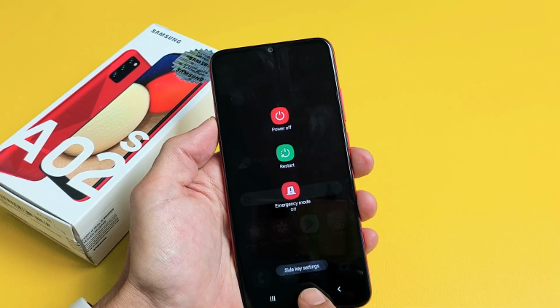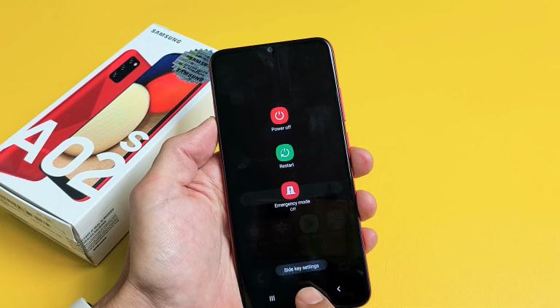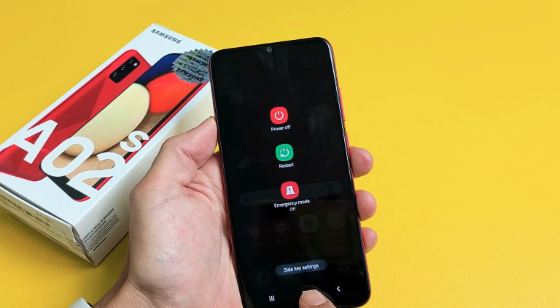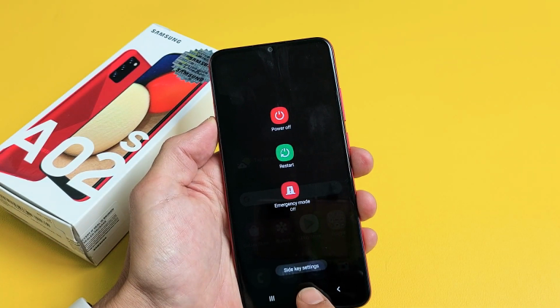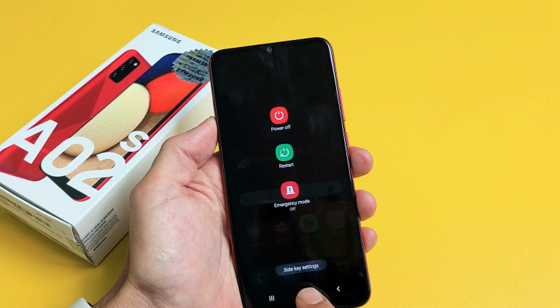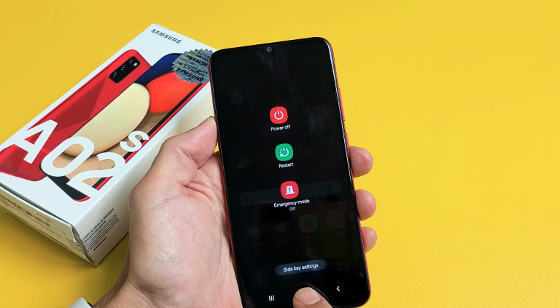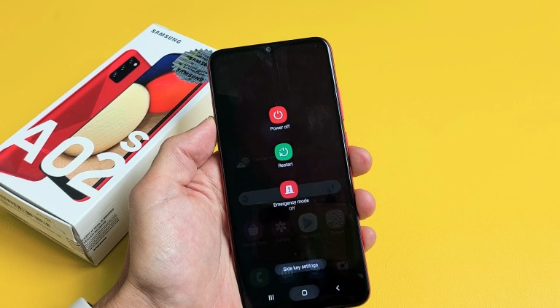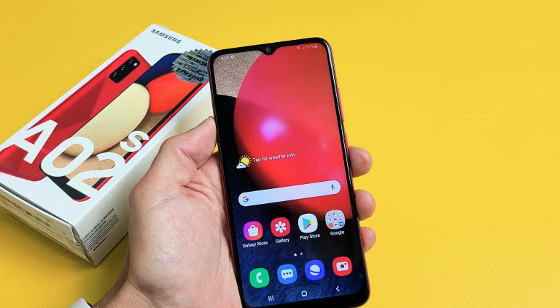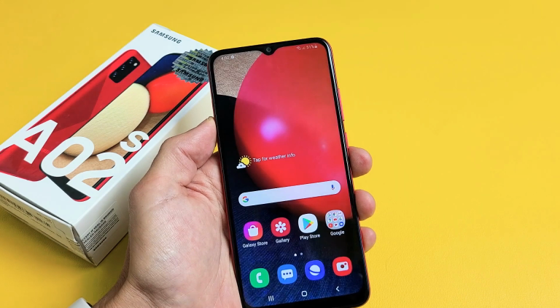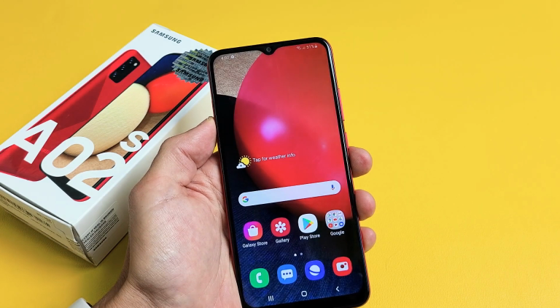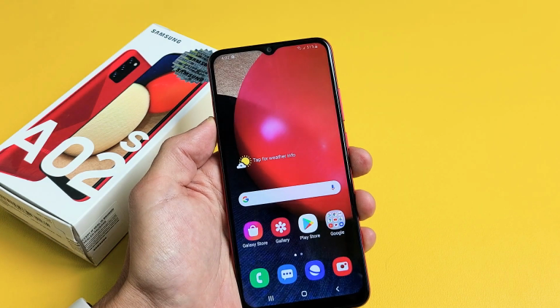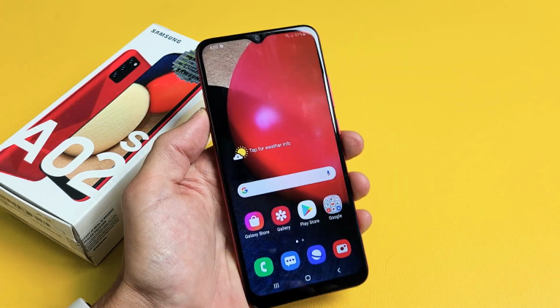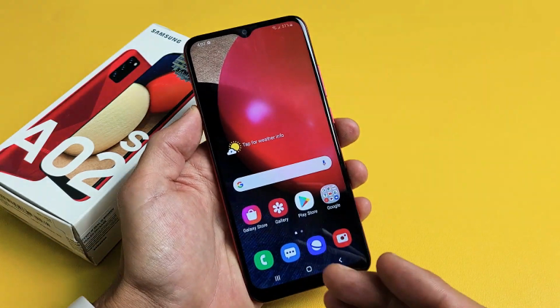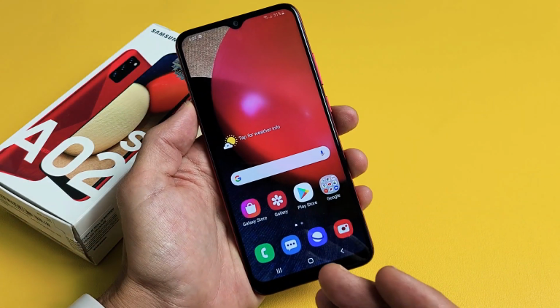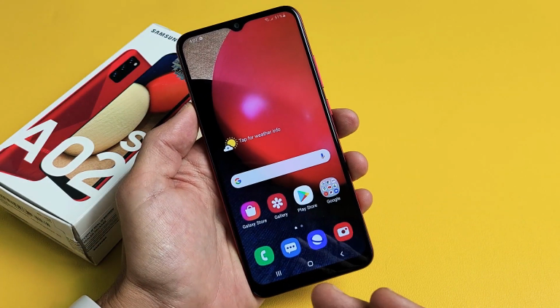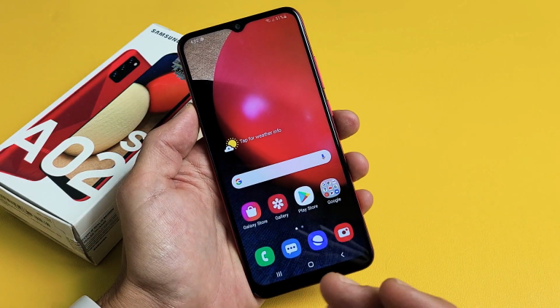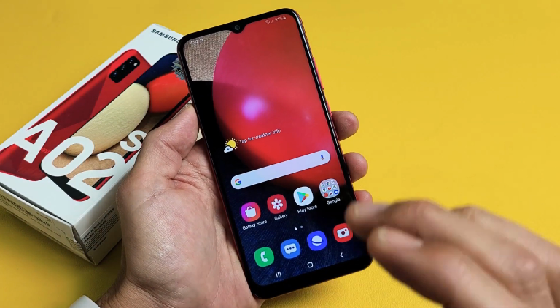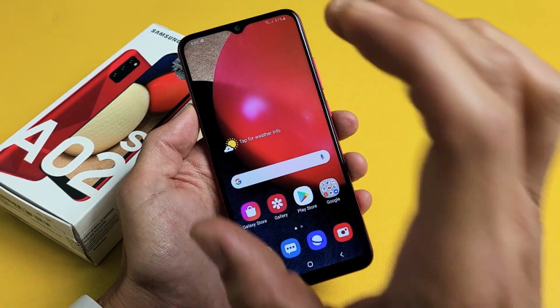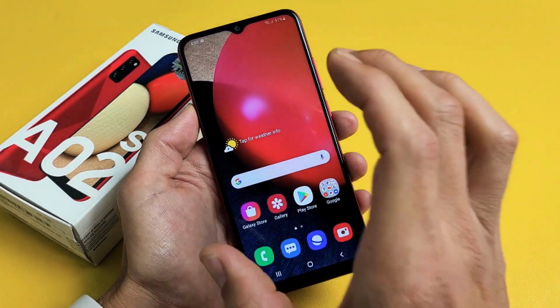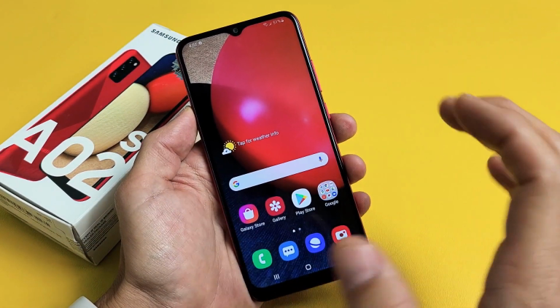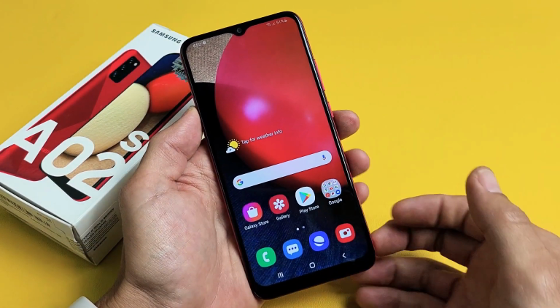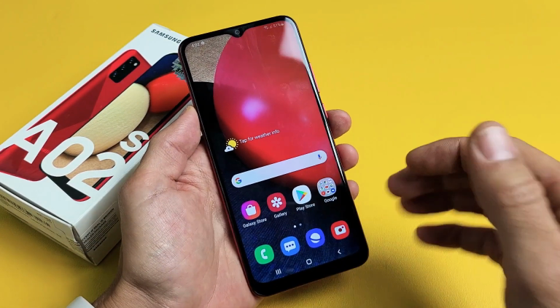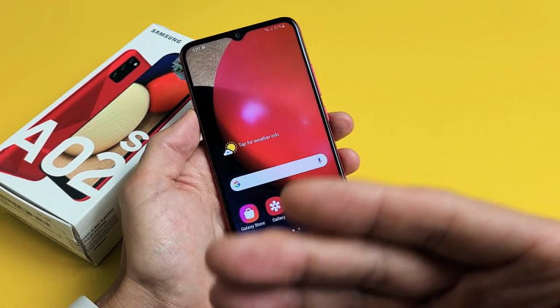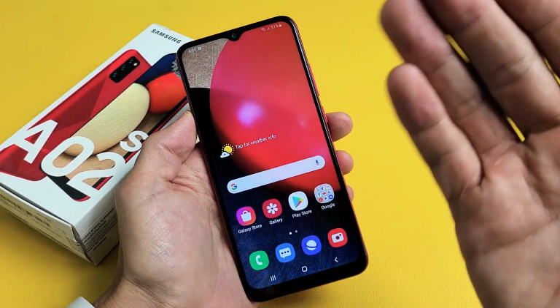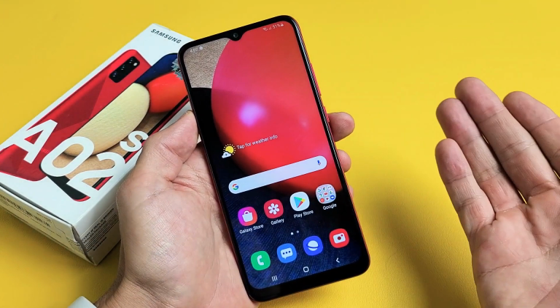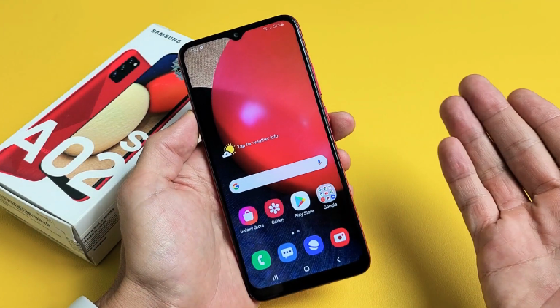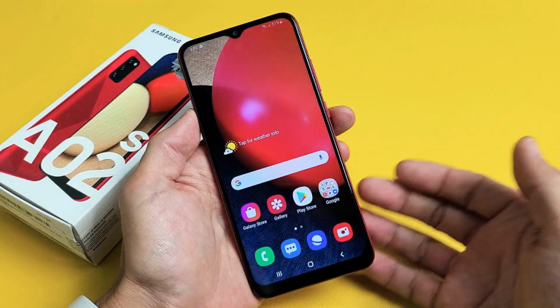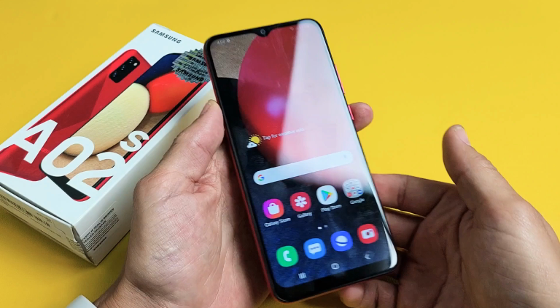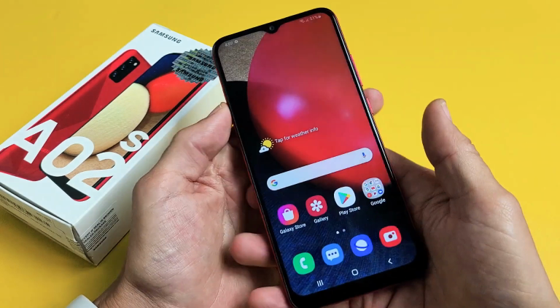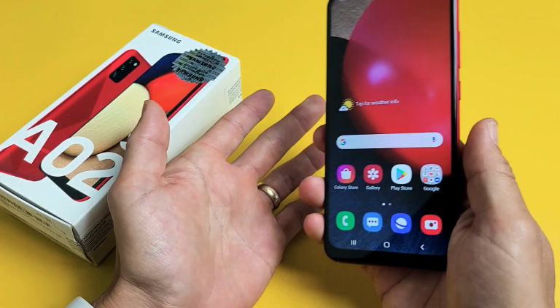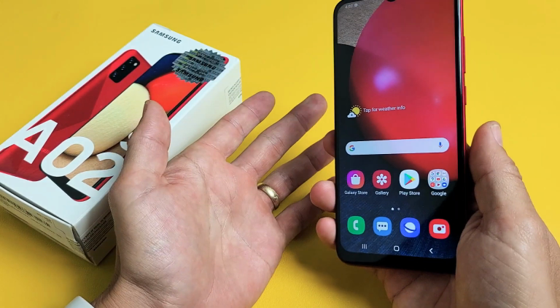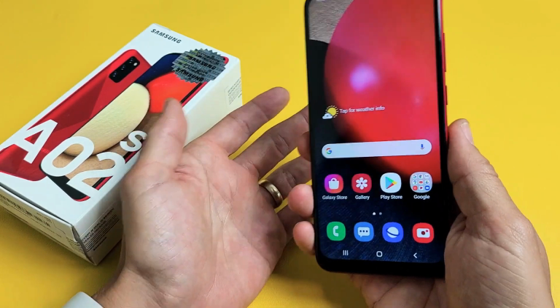I'll show you how to fix that. Basically what we're going to do is force it to restart. You're not going to lose any information by doing that, and it's very simple to do.